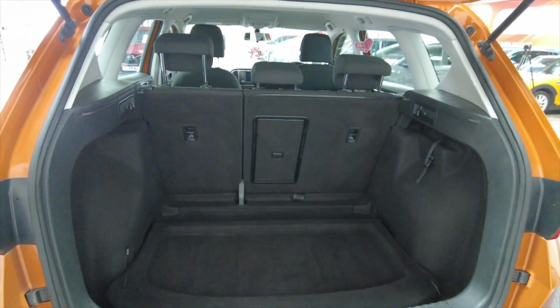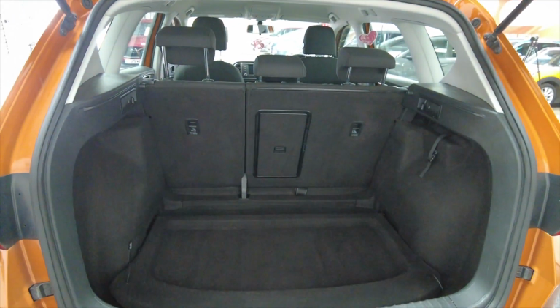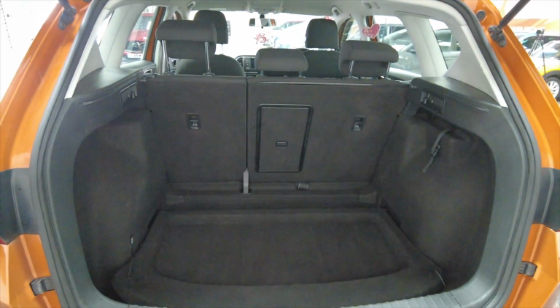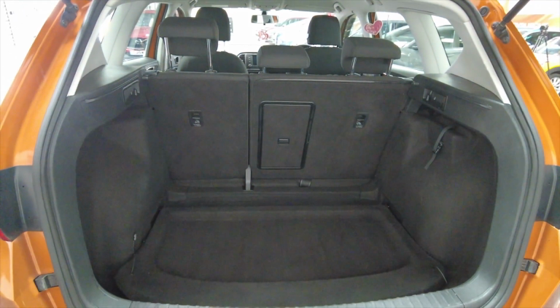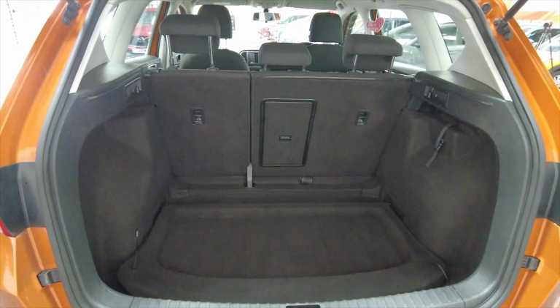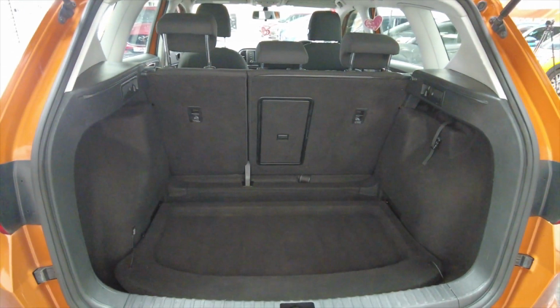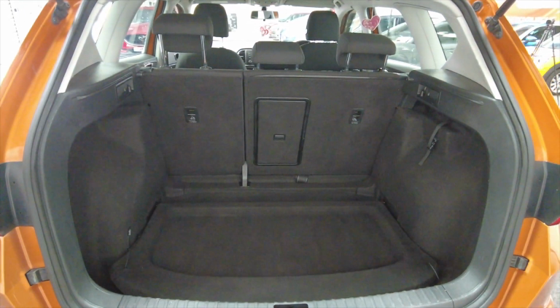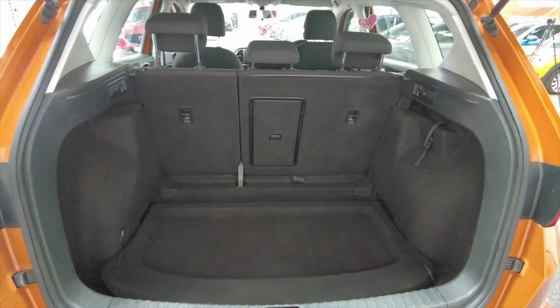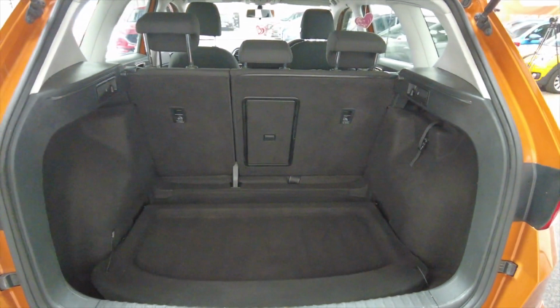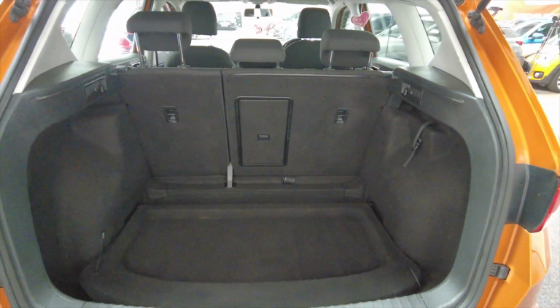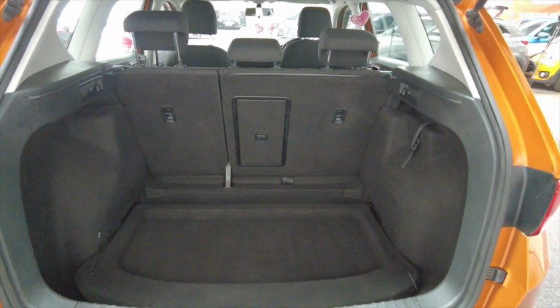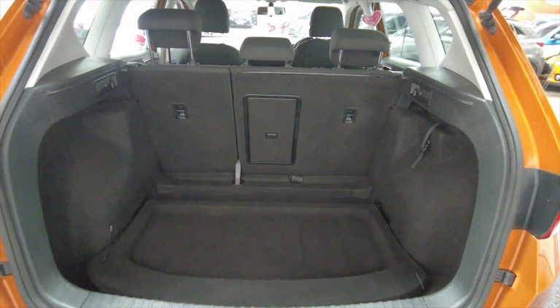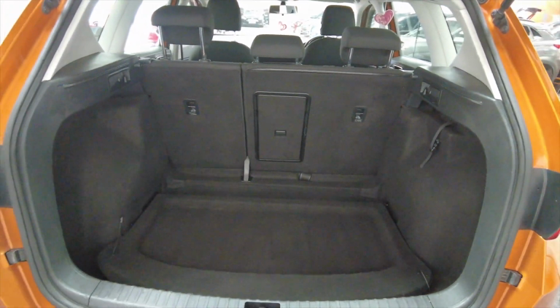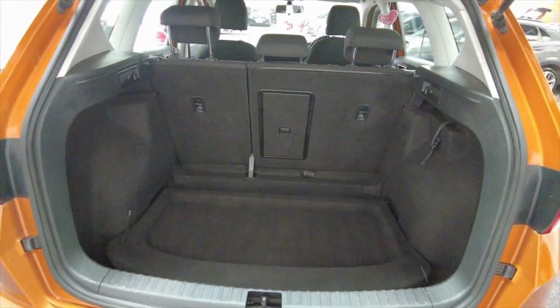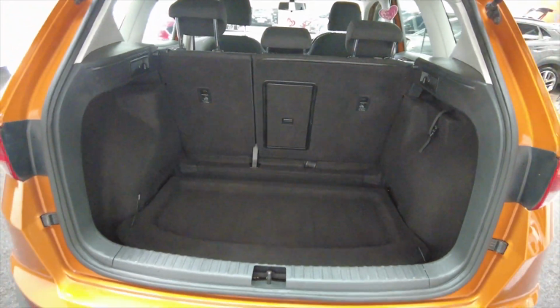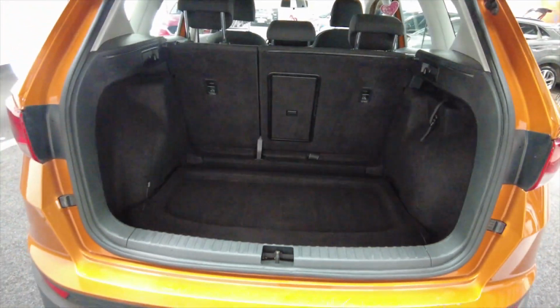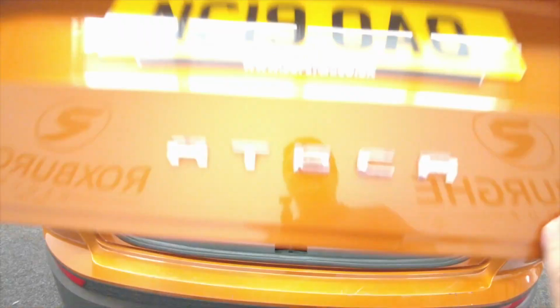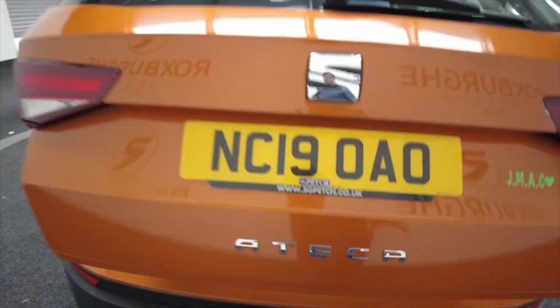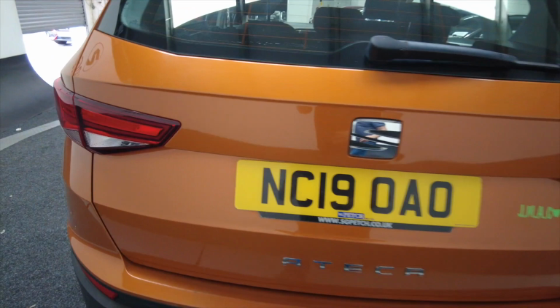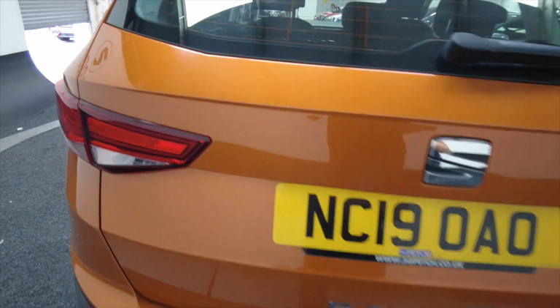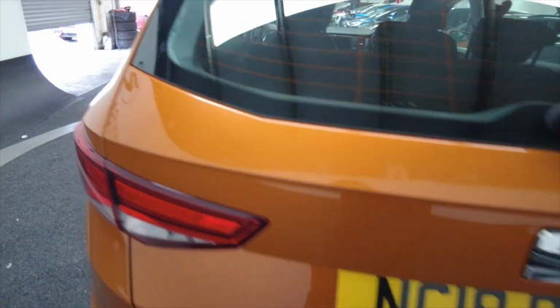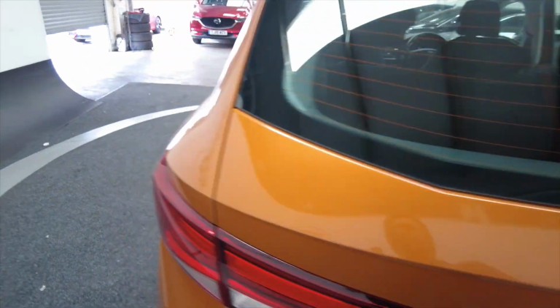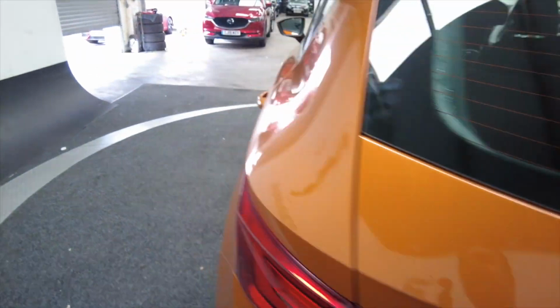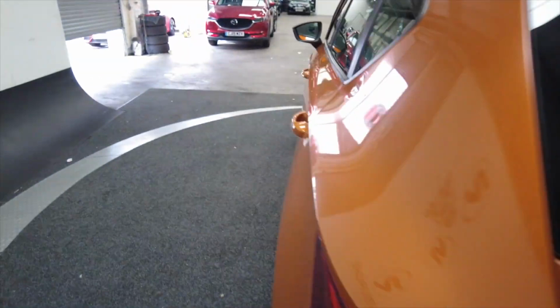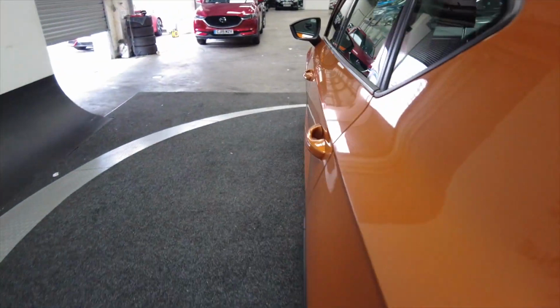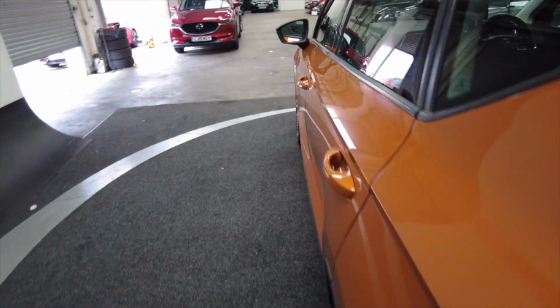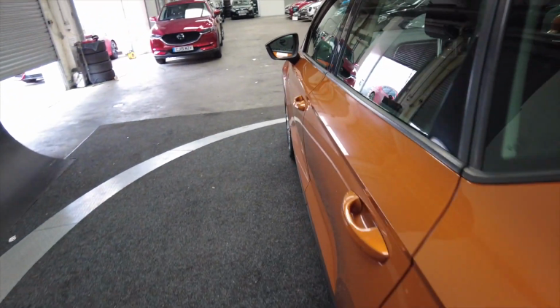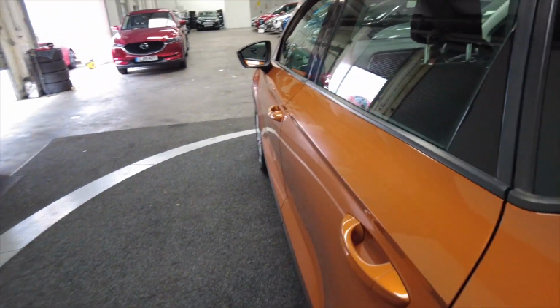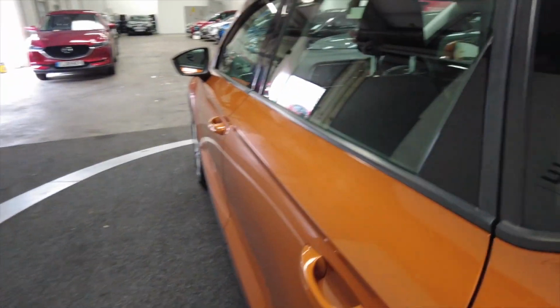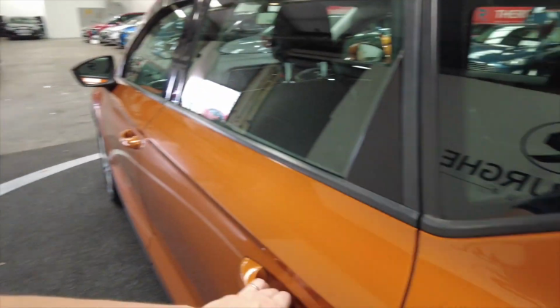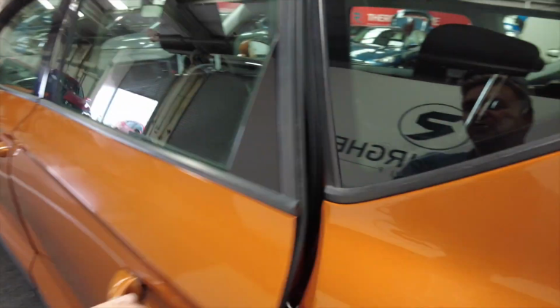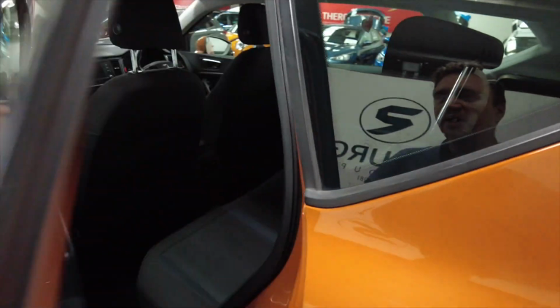Very generous sized boot there as you can see. Acres of space, and the rear seats do fold as well to provide additional room if required.